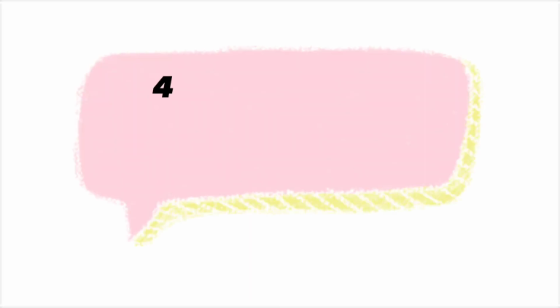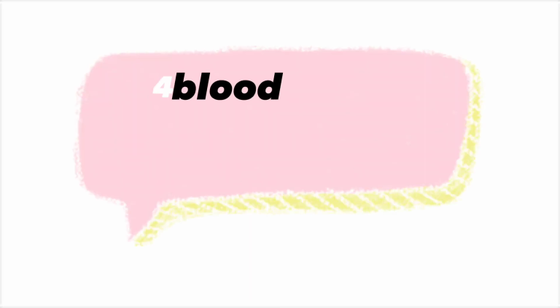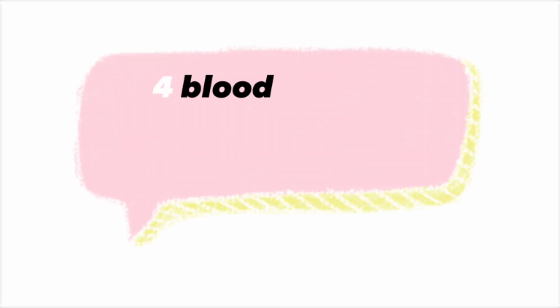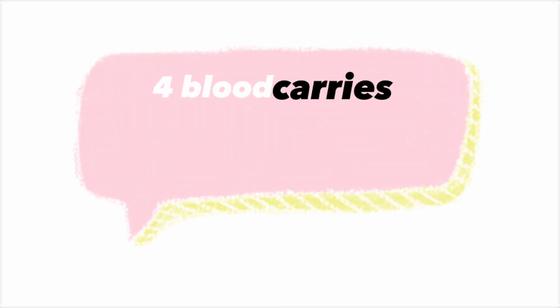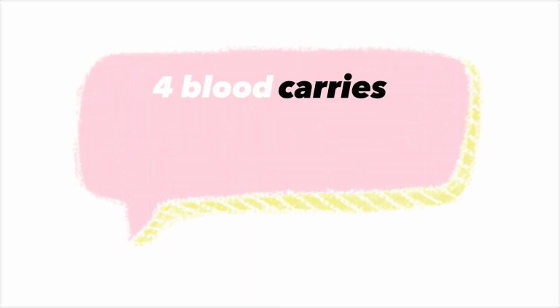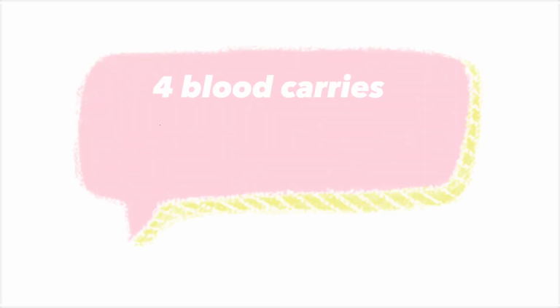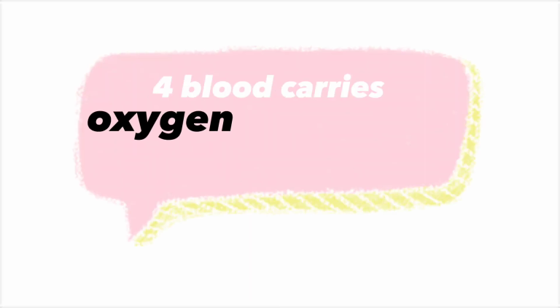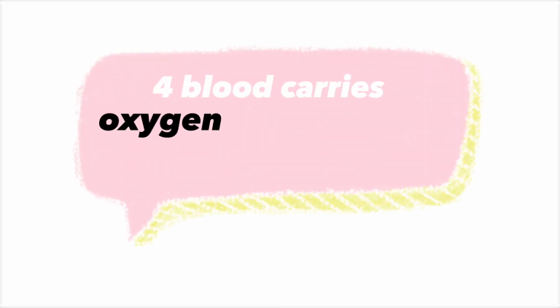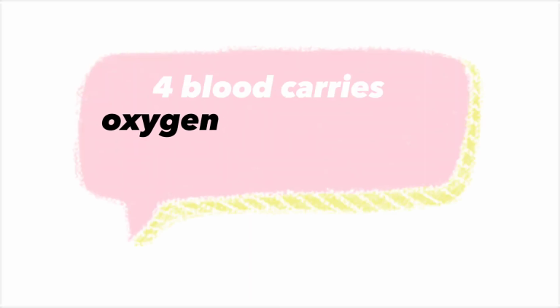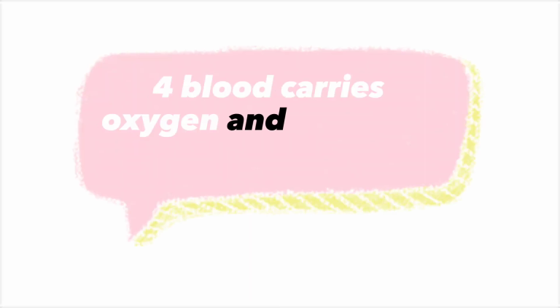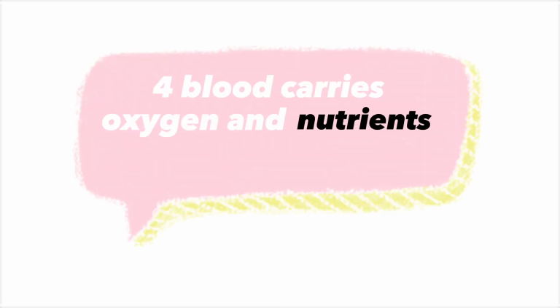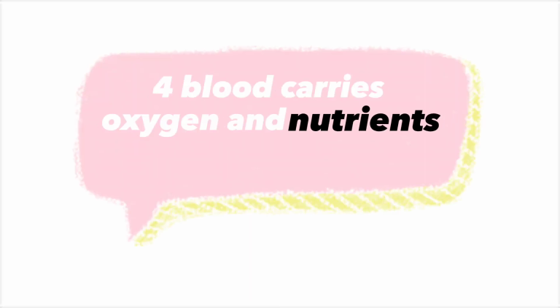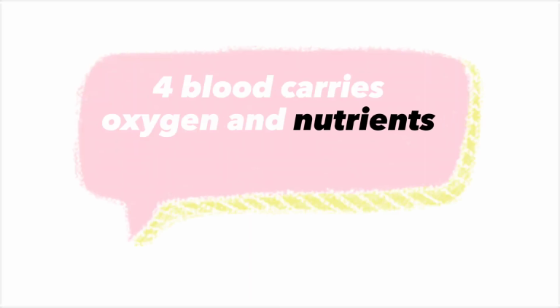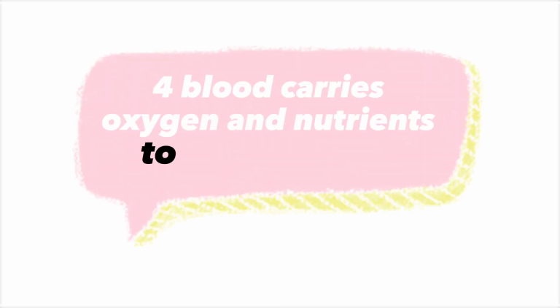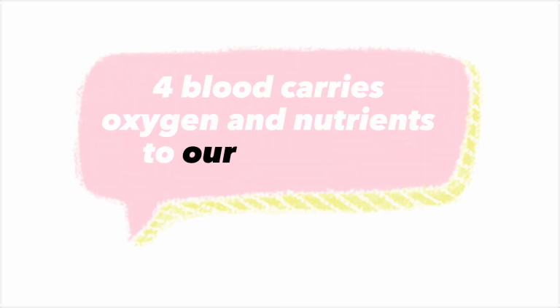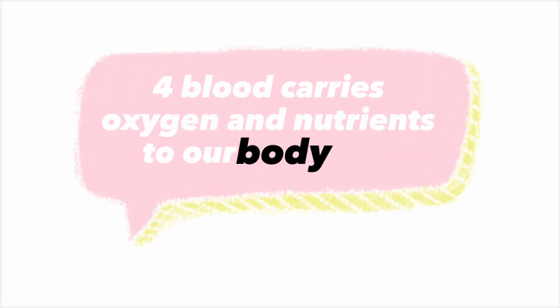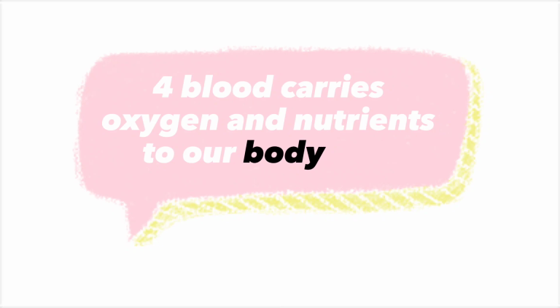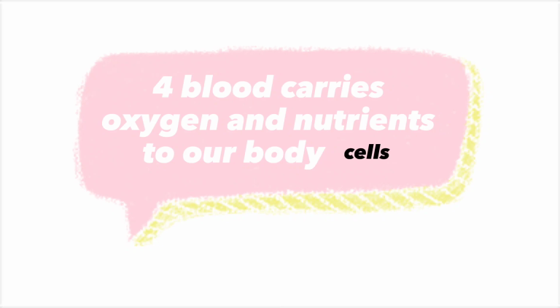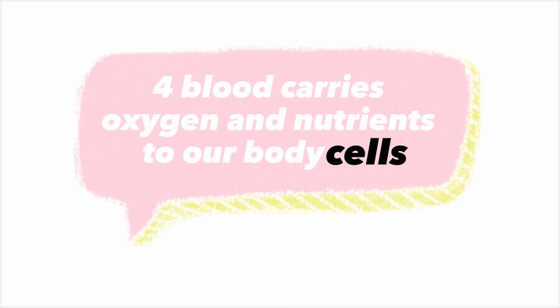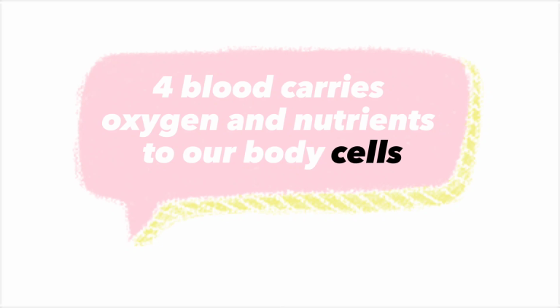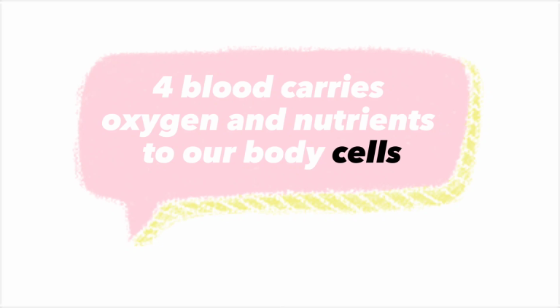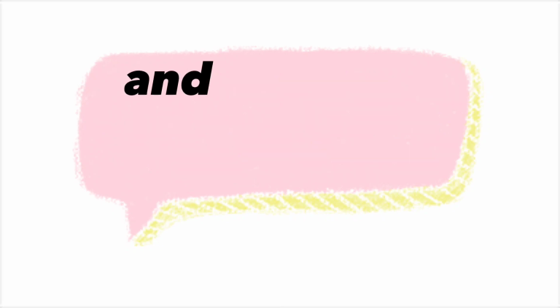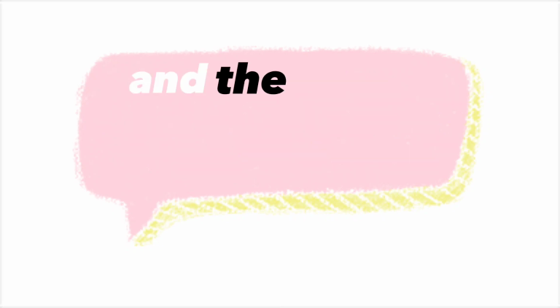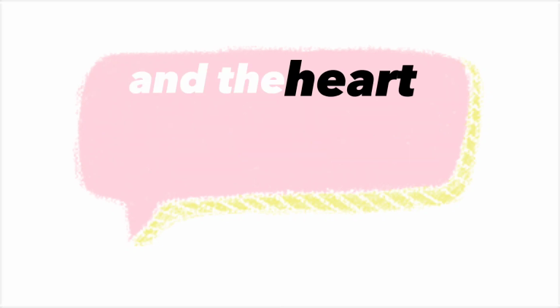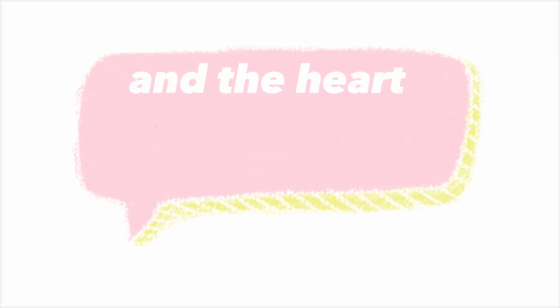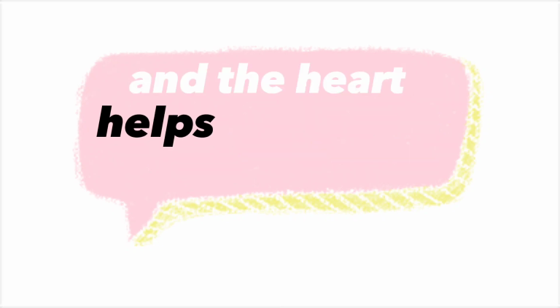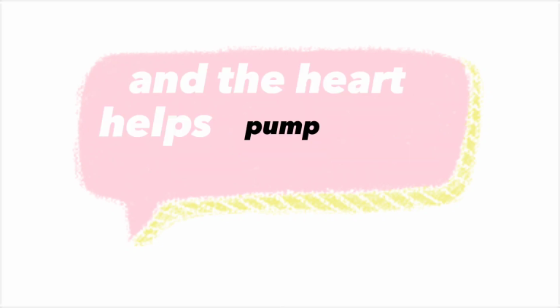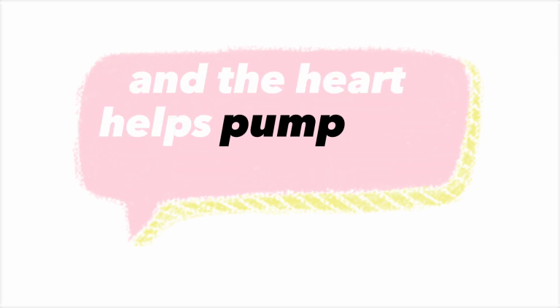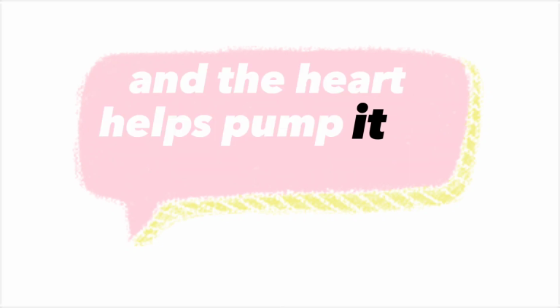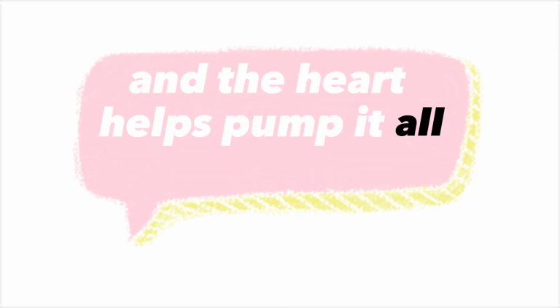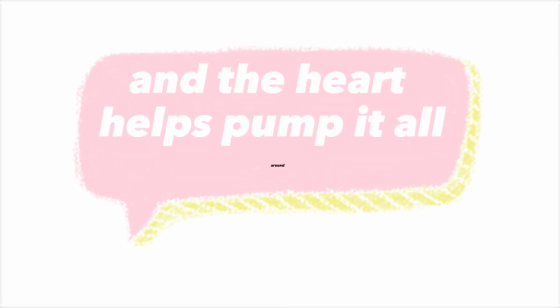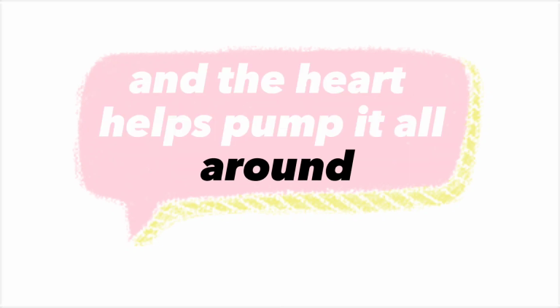Blood carries oxygen and nutrients to our body's cells, and the heart helps pump it all around.